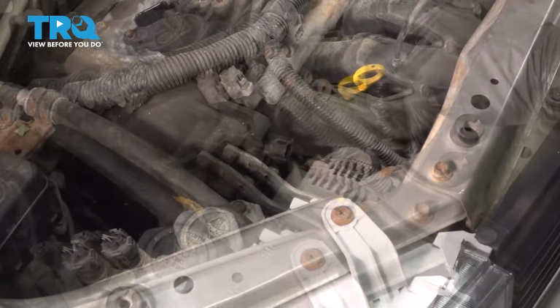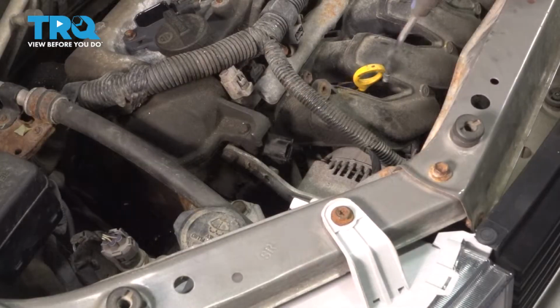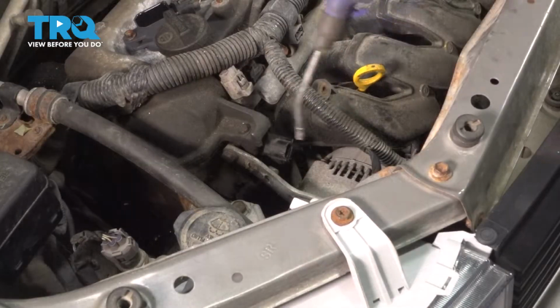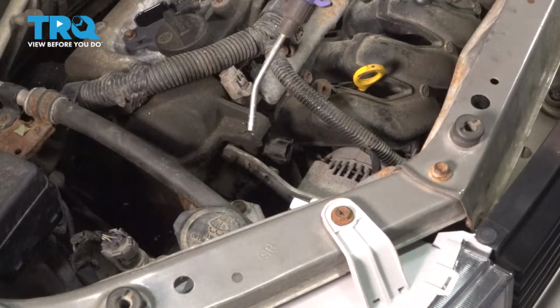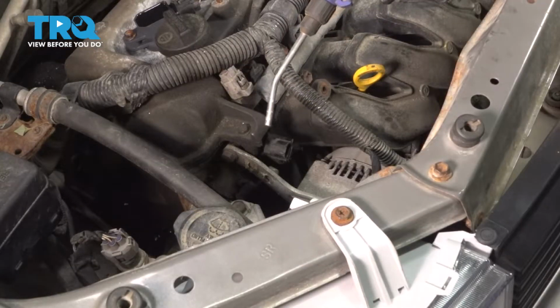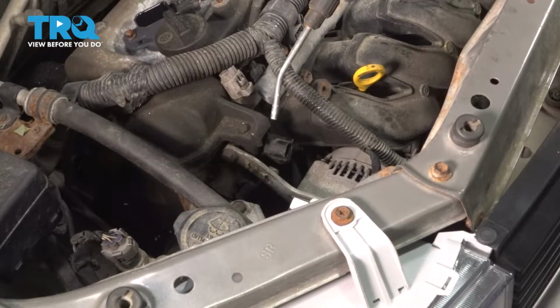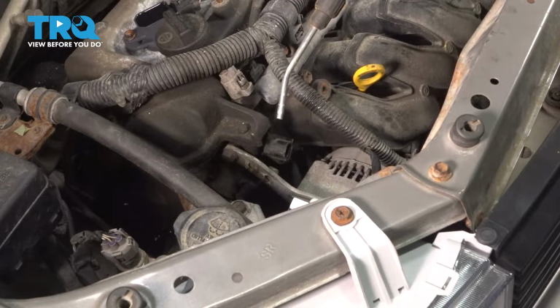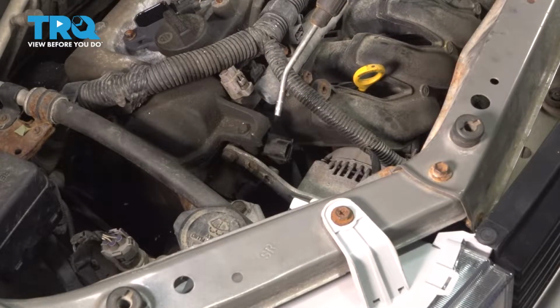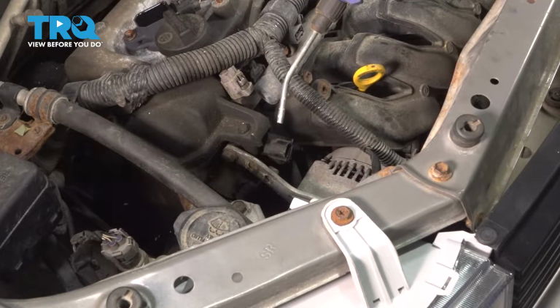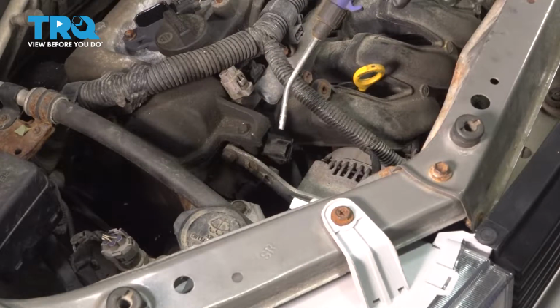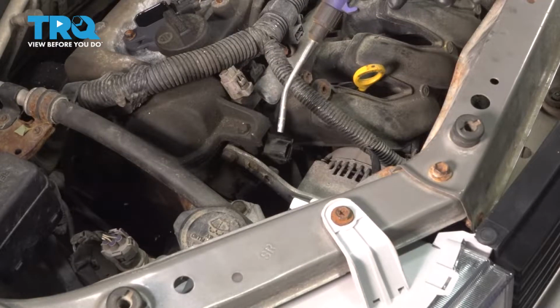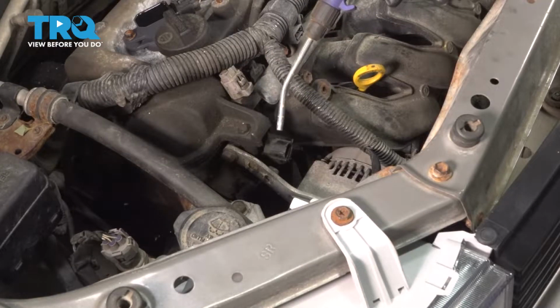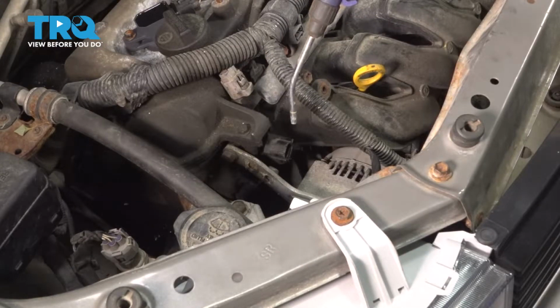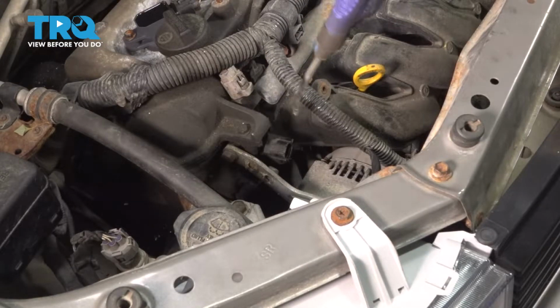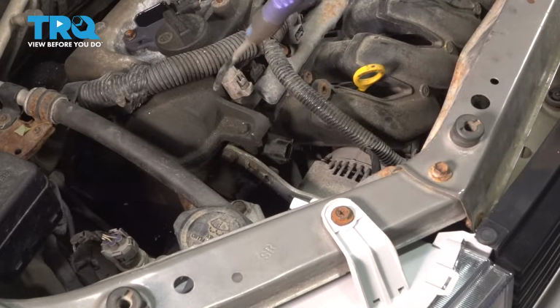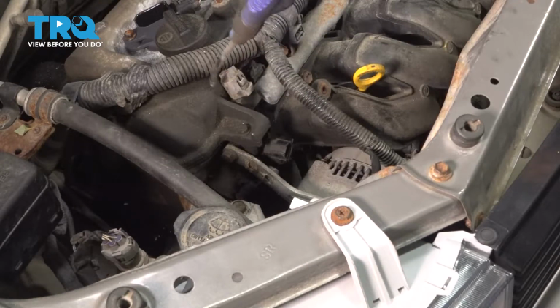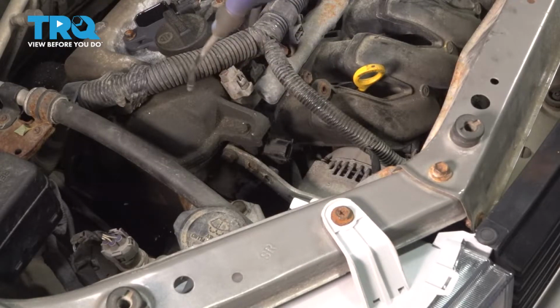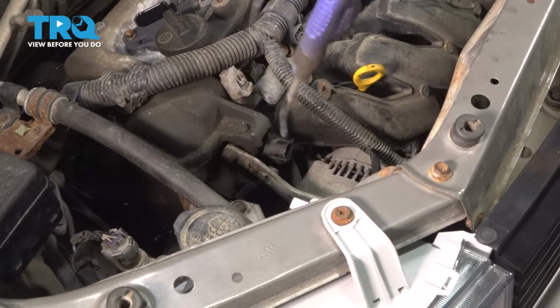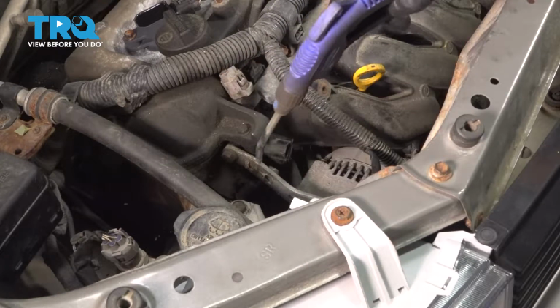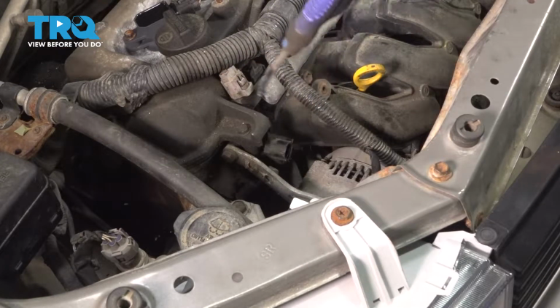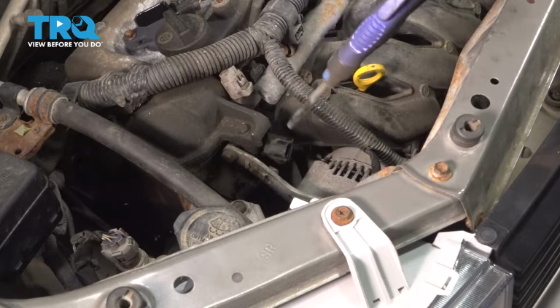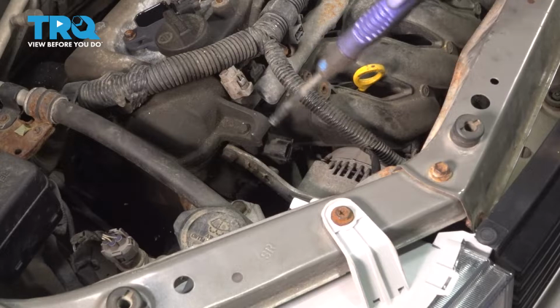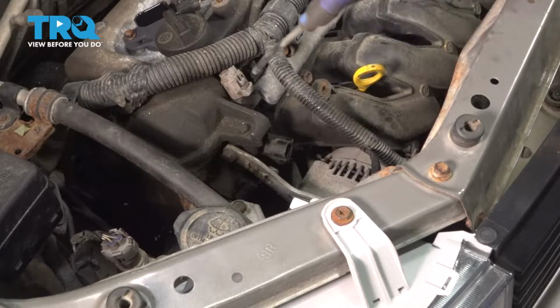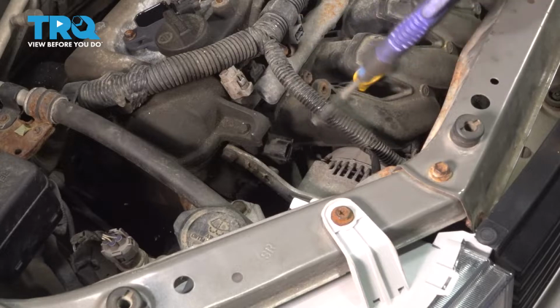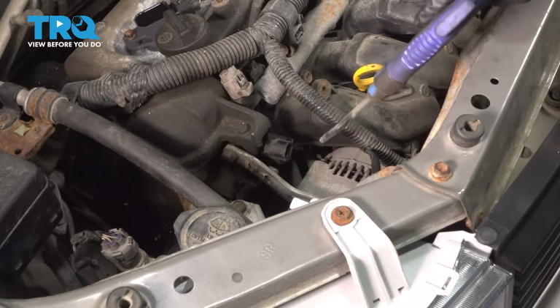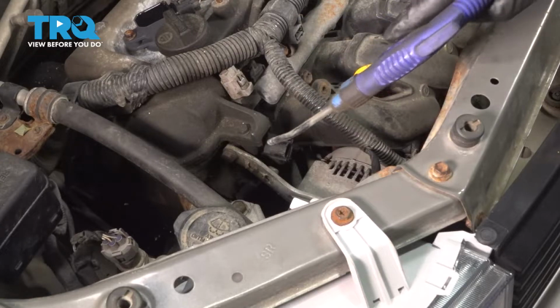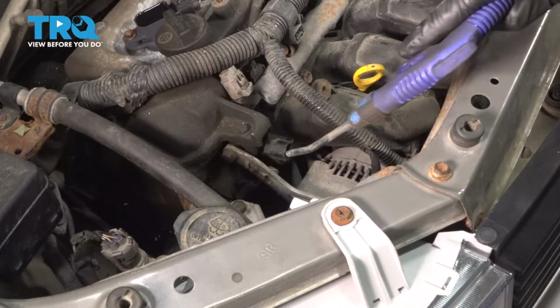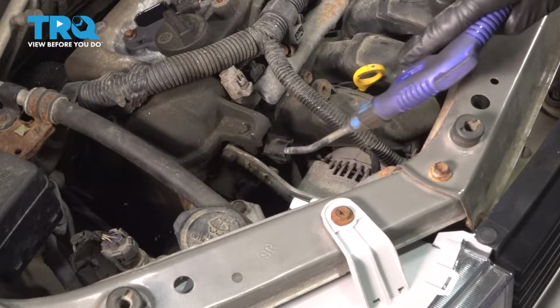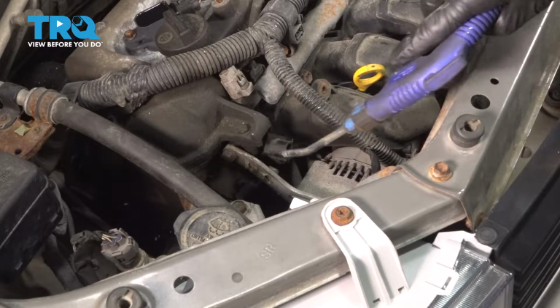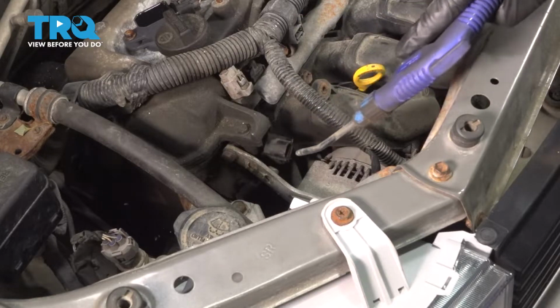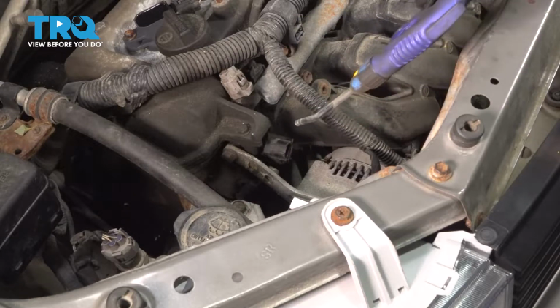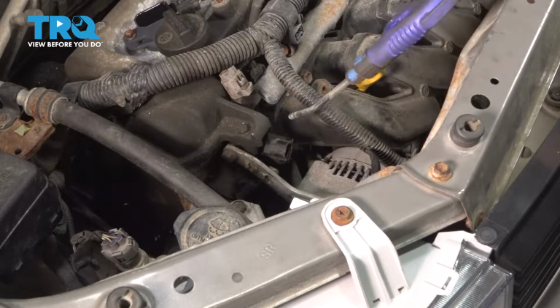The next thing it's a good idea to do is use some compressed air to make sure there's no dirt or debris in this area. We don't want anything getting into the engine.